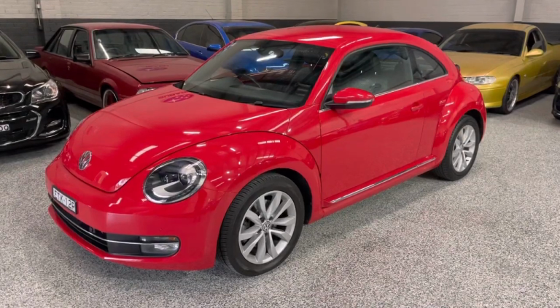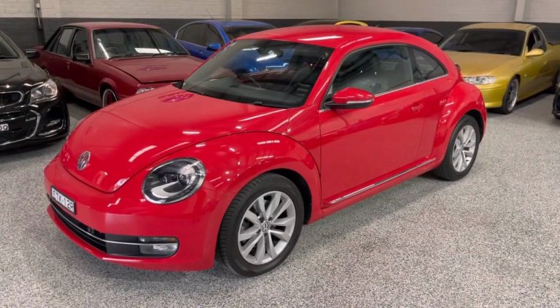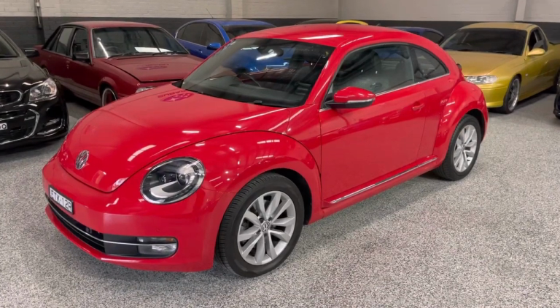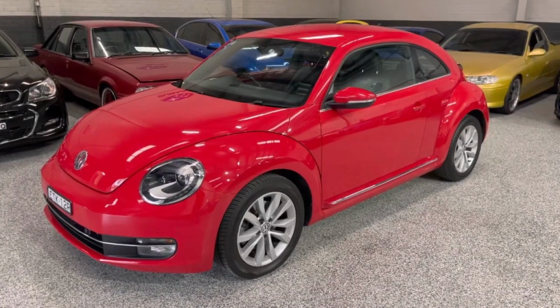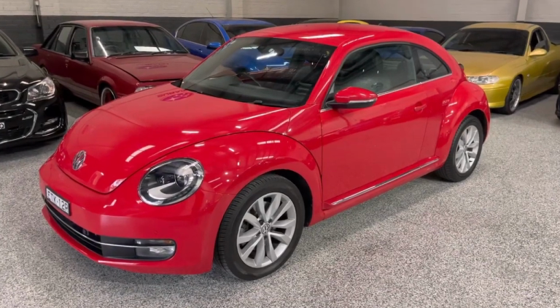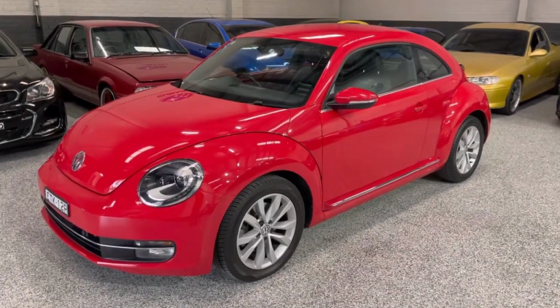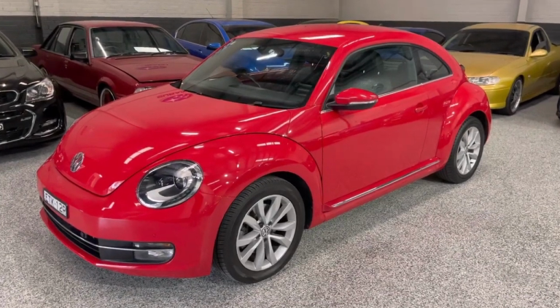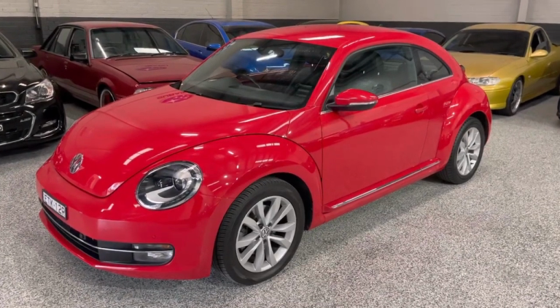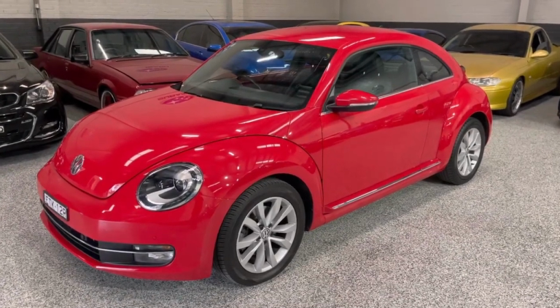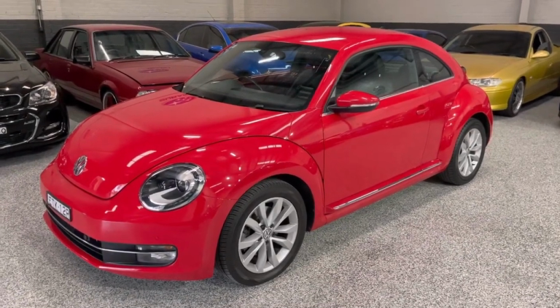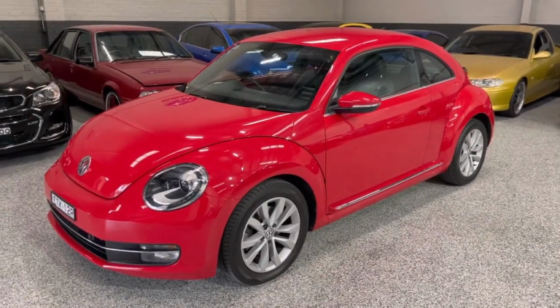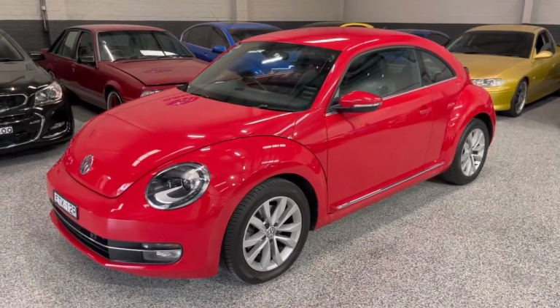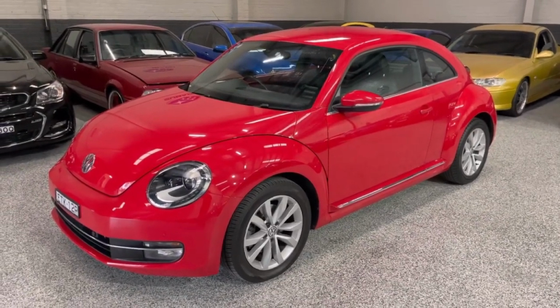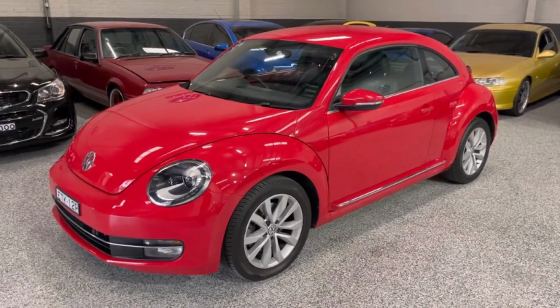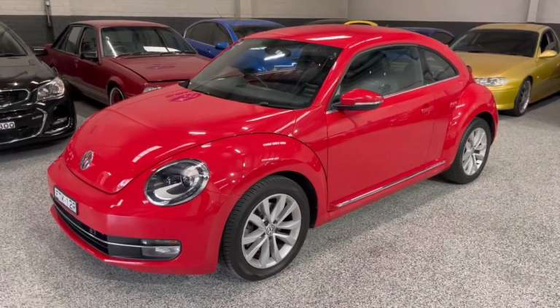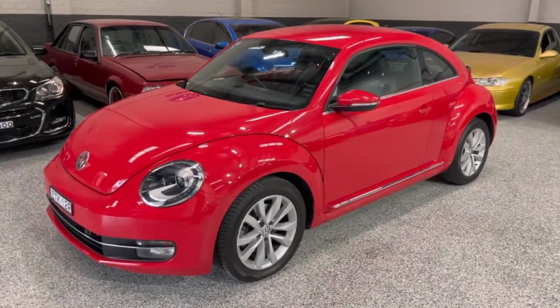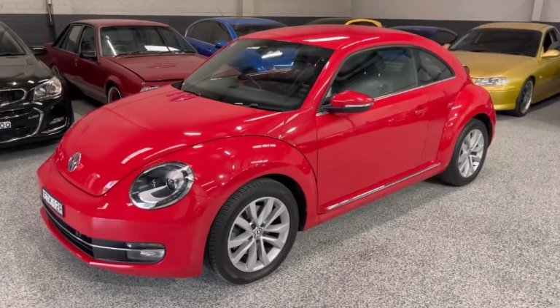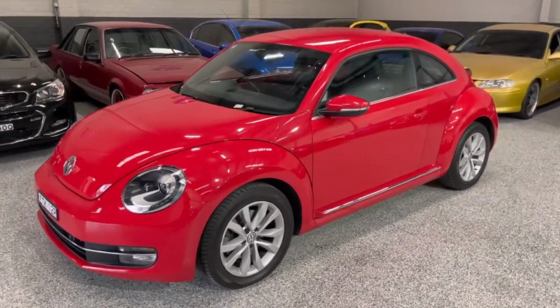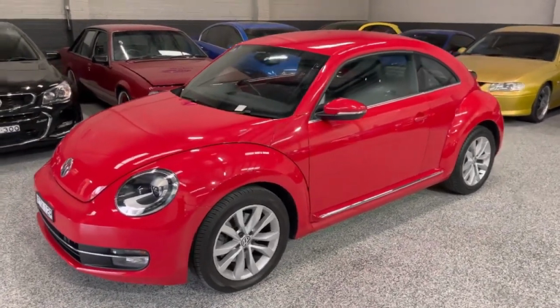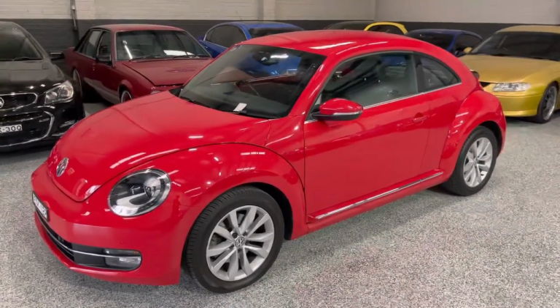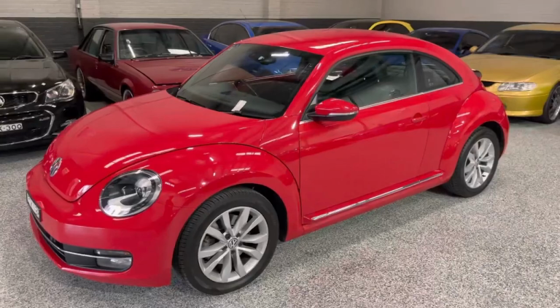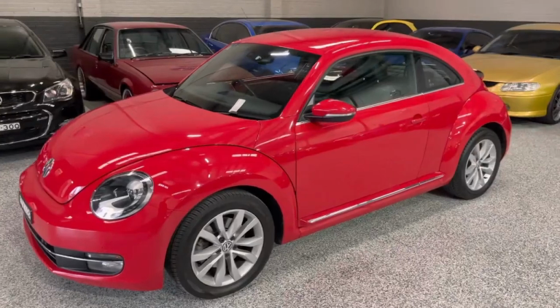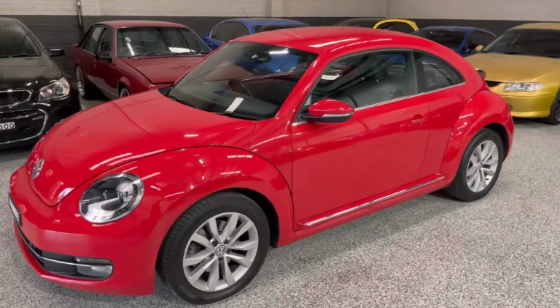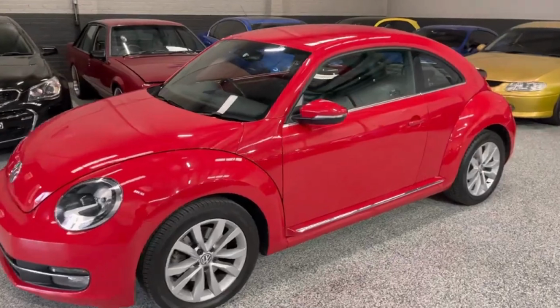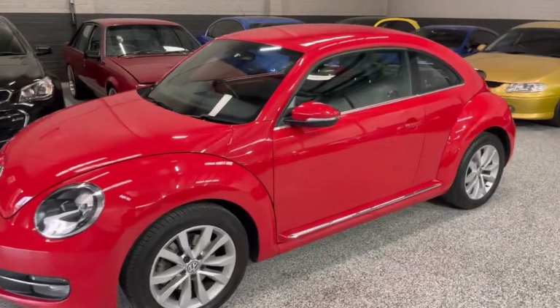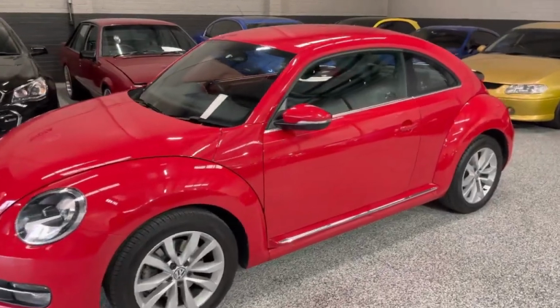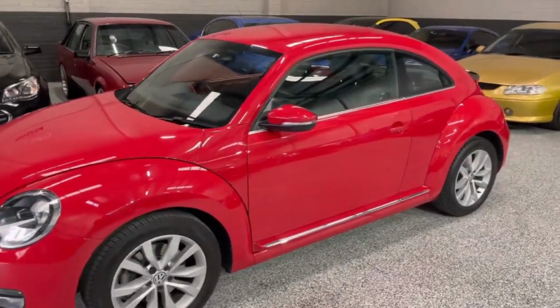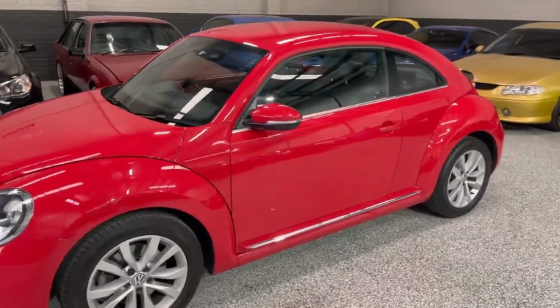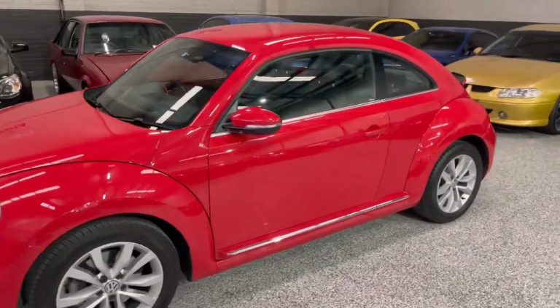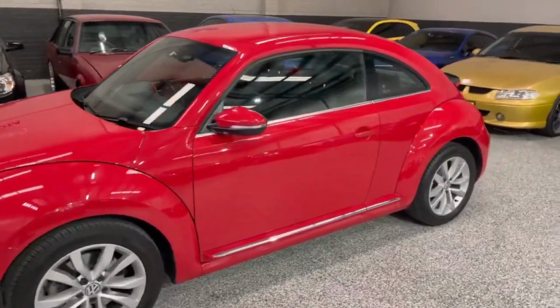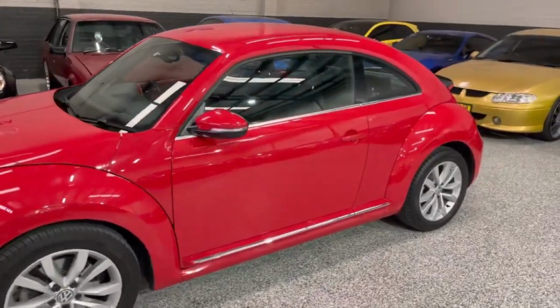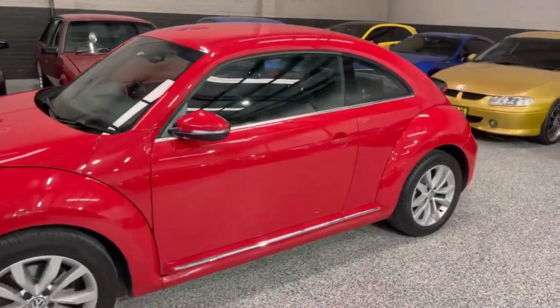Hey guys, welcome back to Exclusive Auto House. Check this car out — I've got a lovely red 2014 Volkswagen Beetle for you guys today.